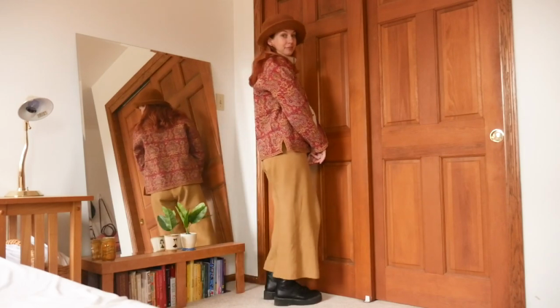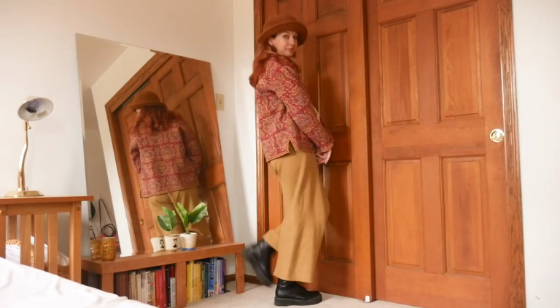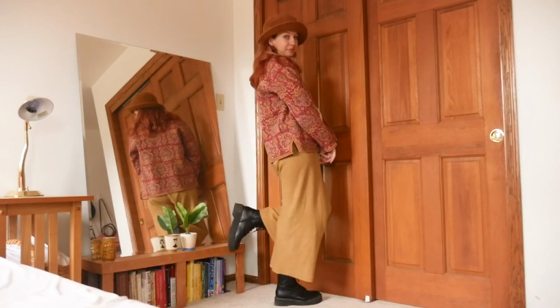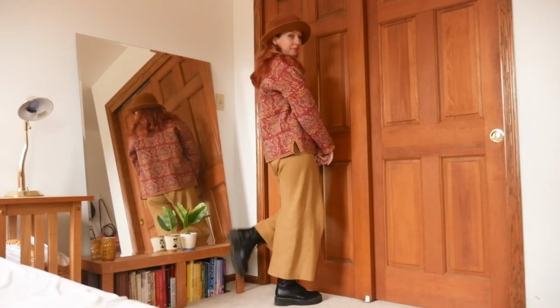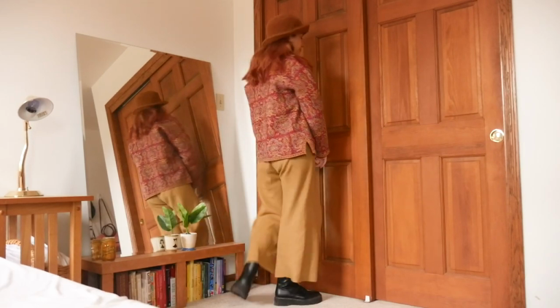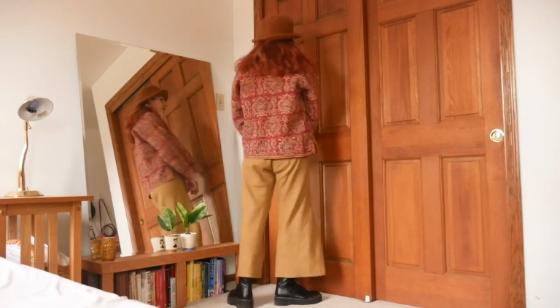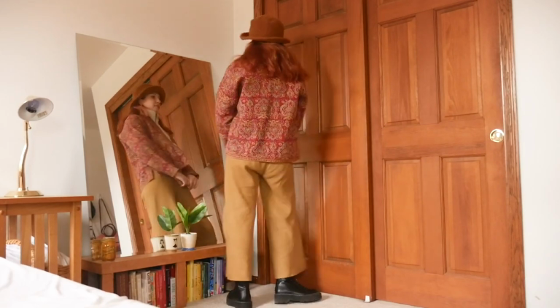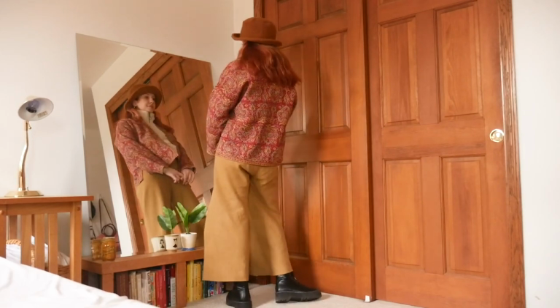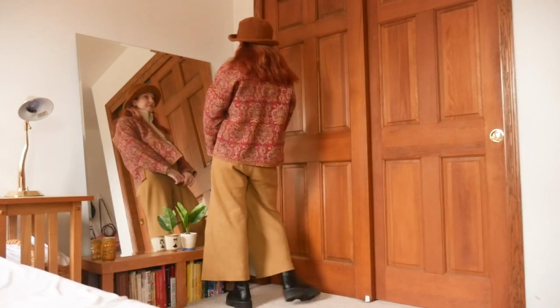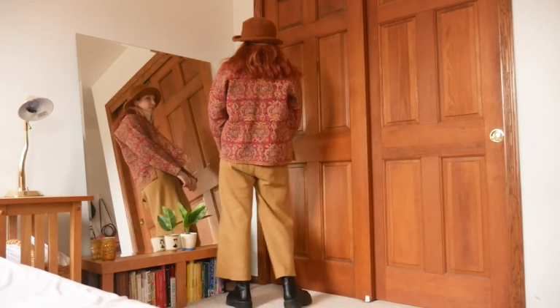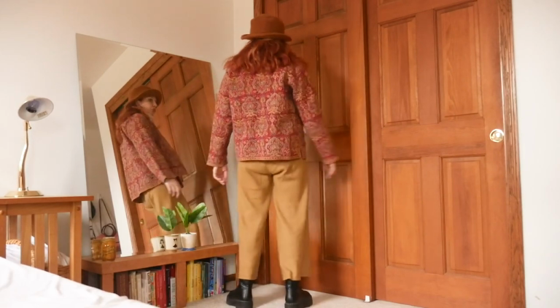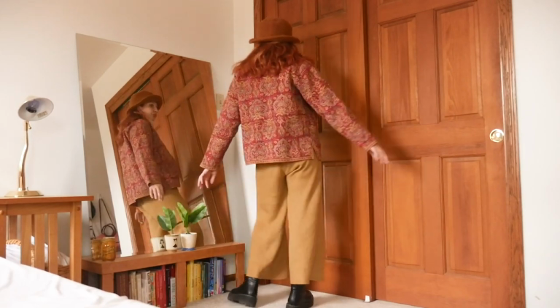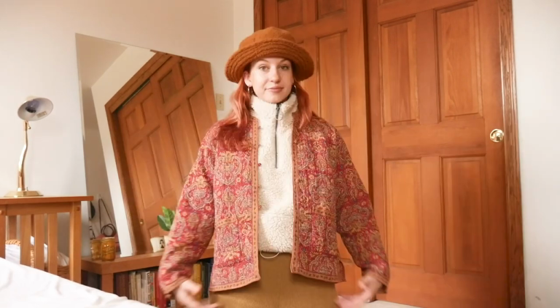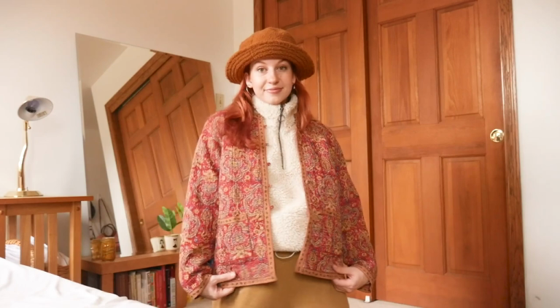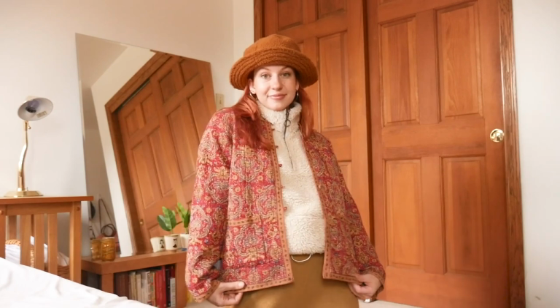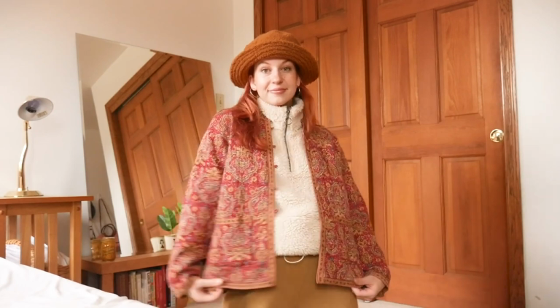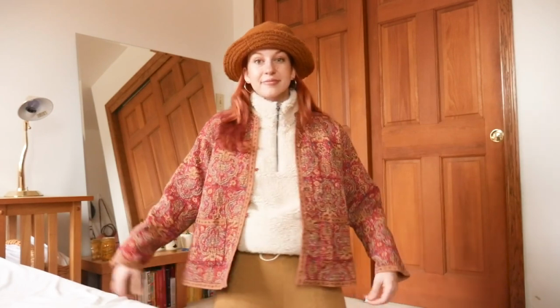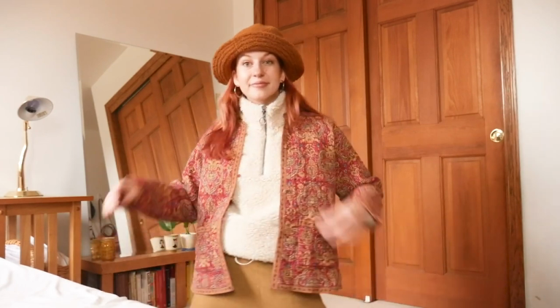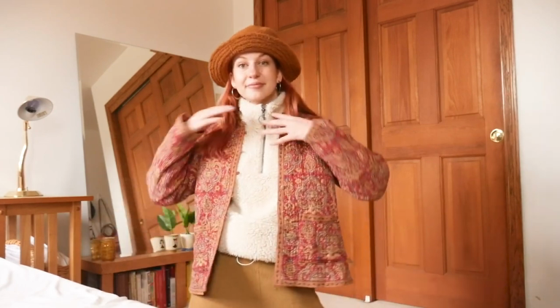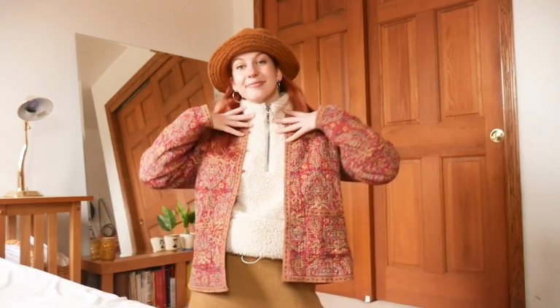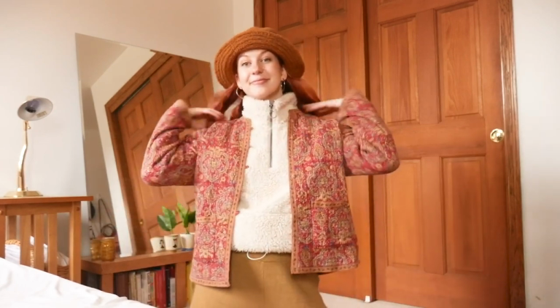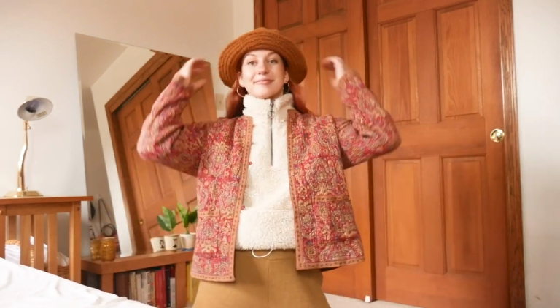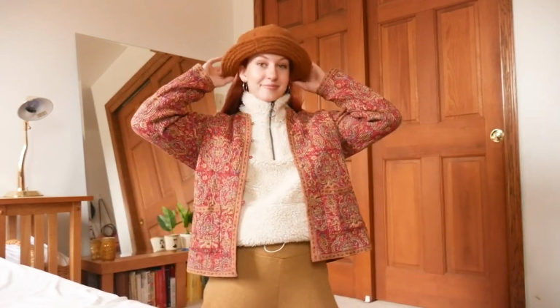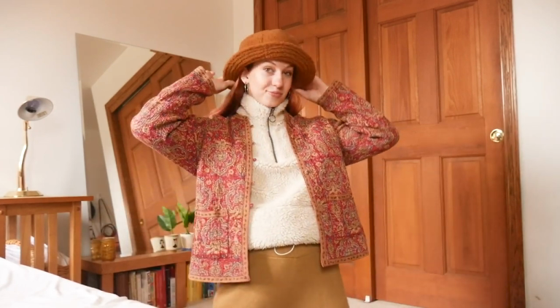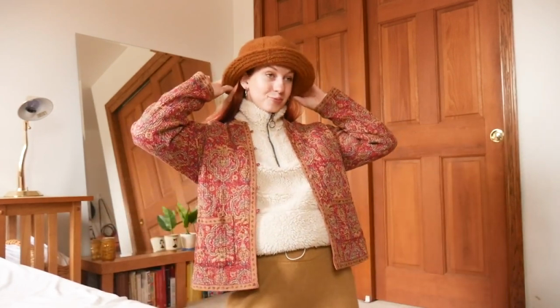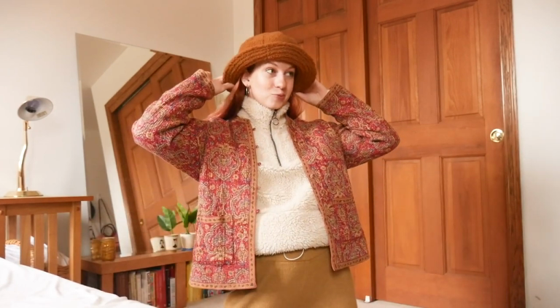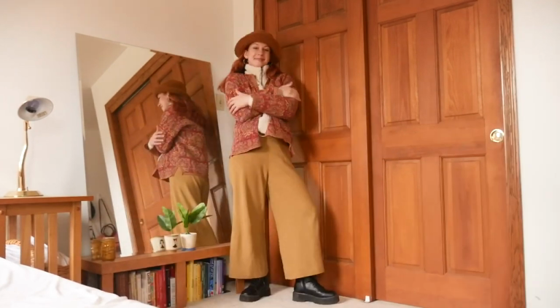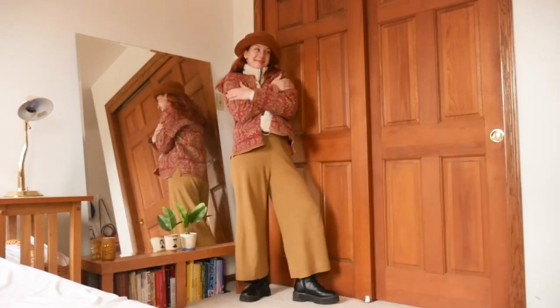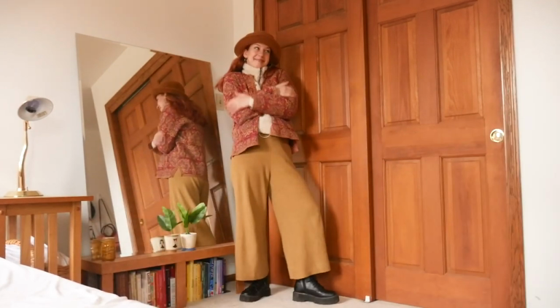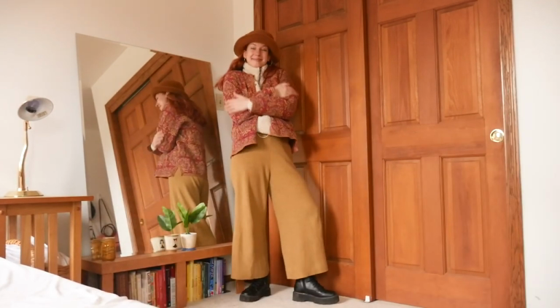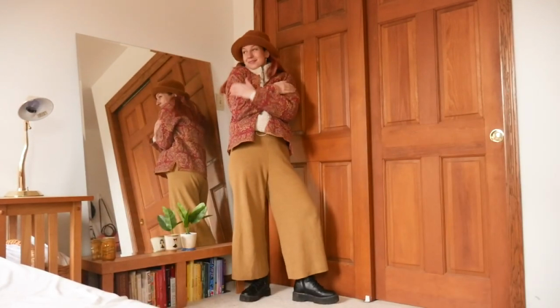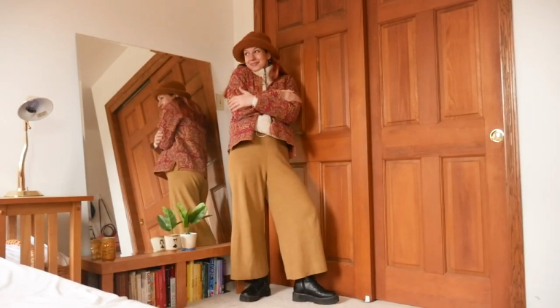It's so cozy, it's so soft, but it still looks really cute. It's giving like Paddington Bear but make it fashion. This is a little teddy bear, cute, cozy slay.